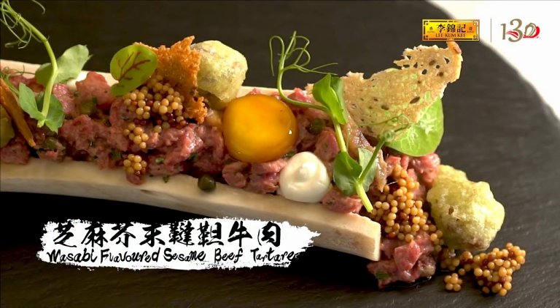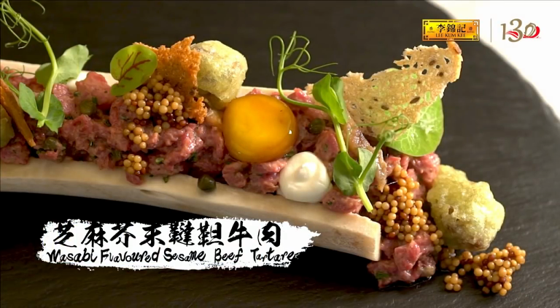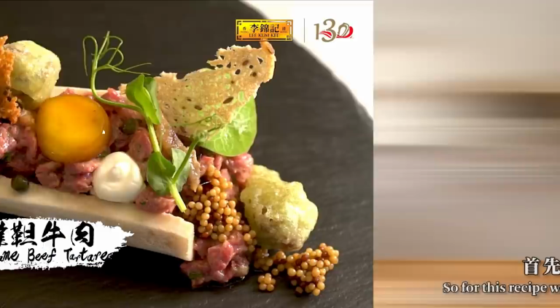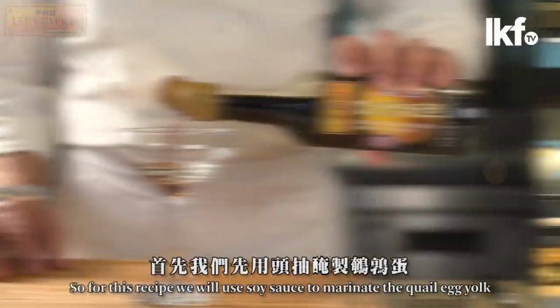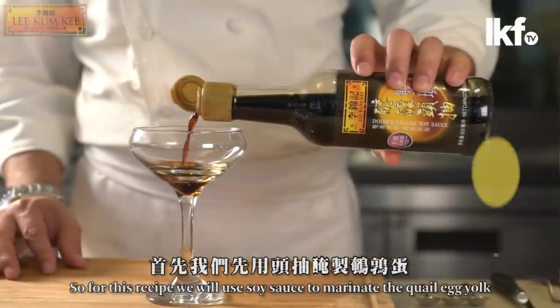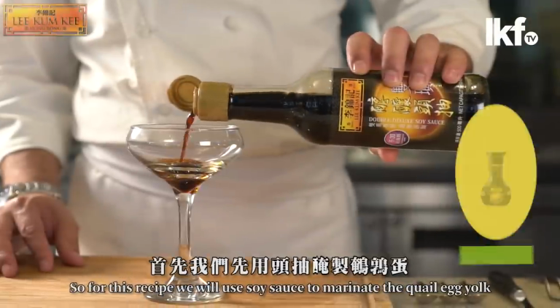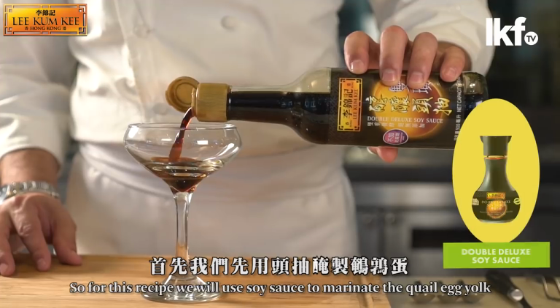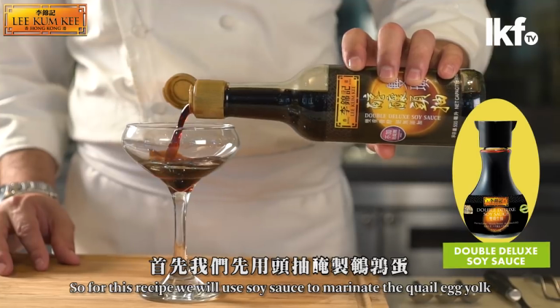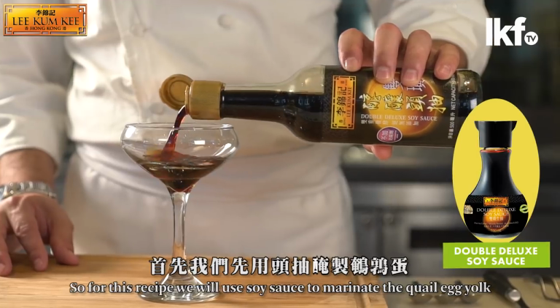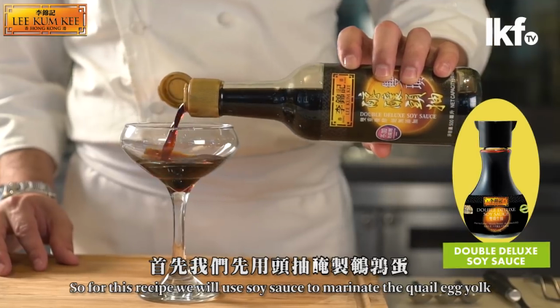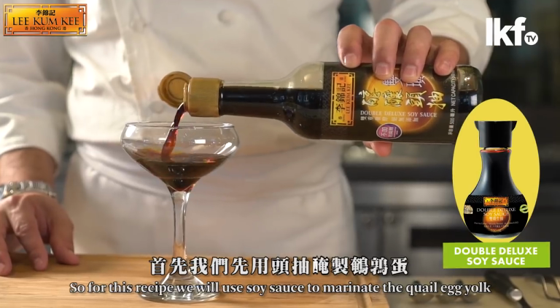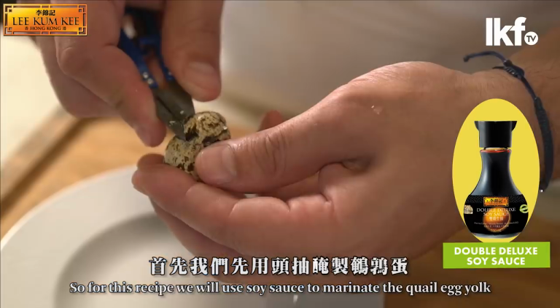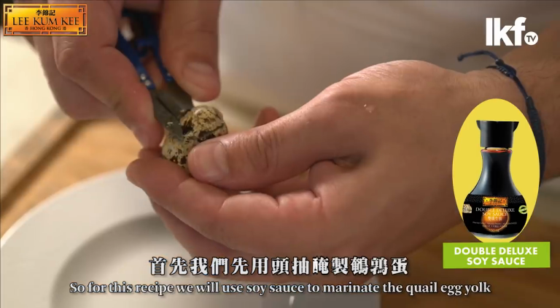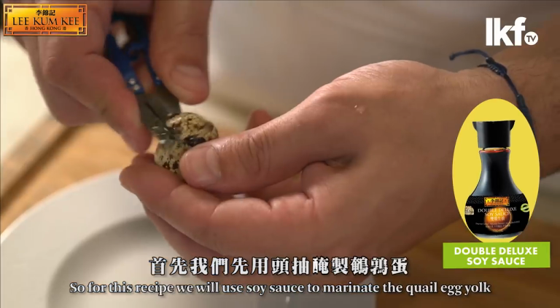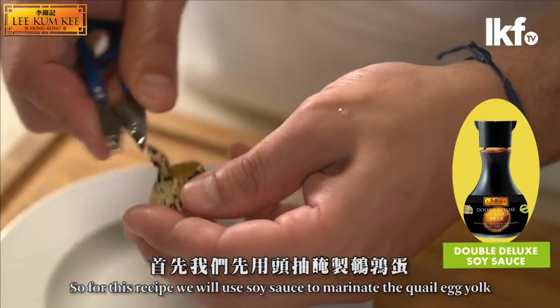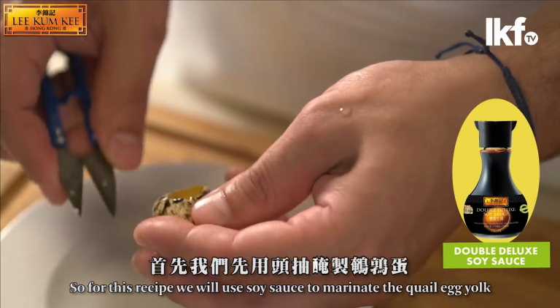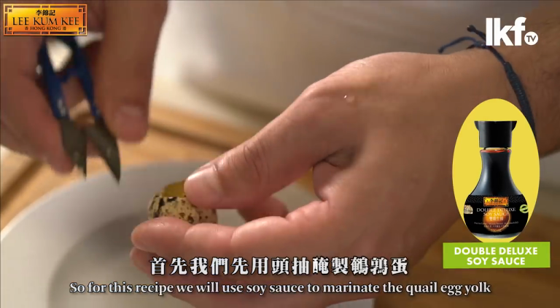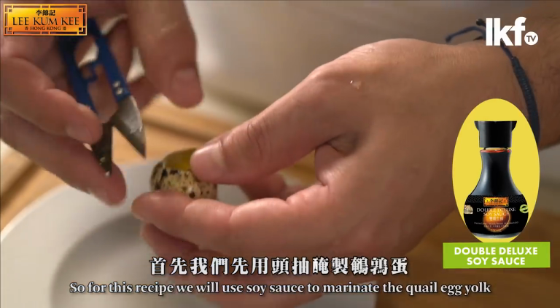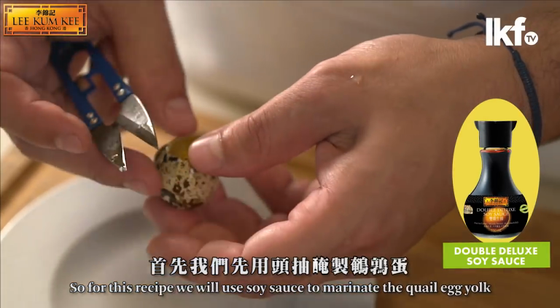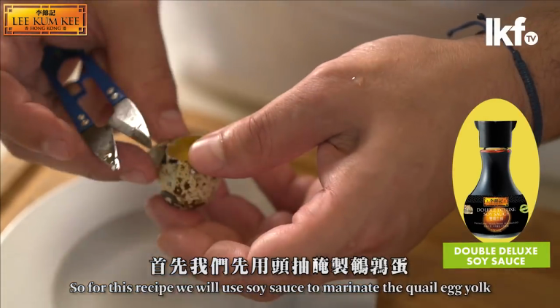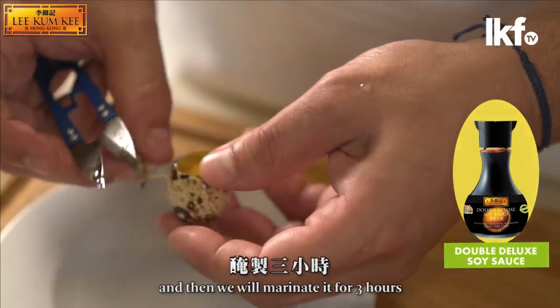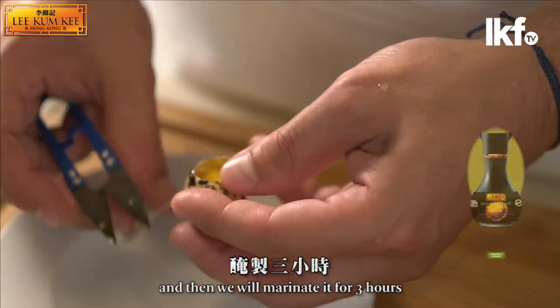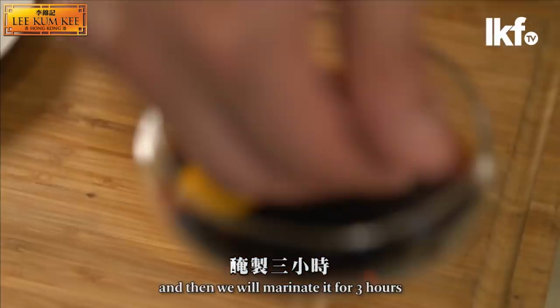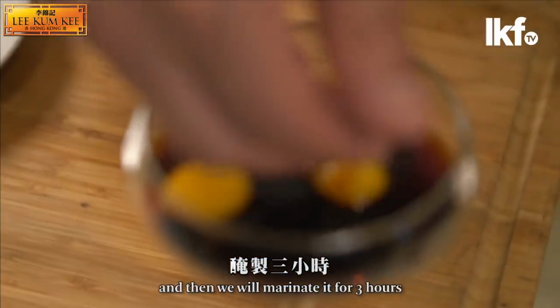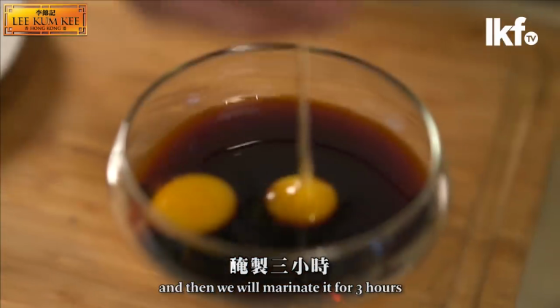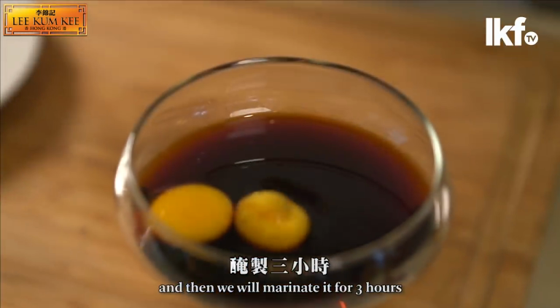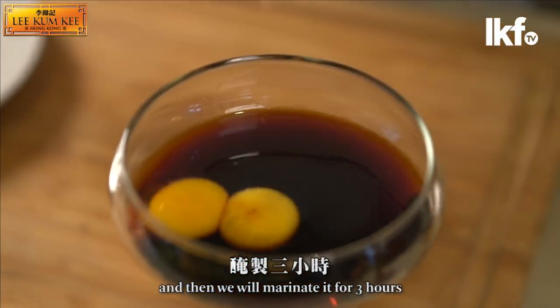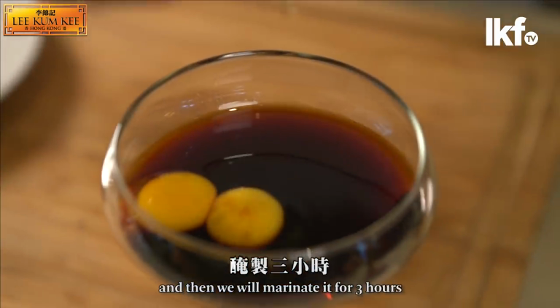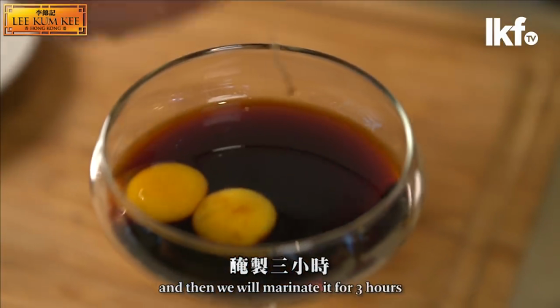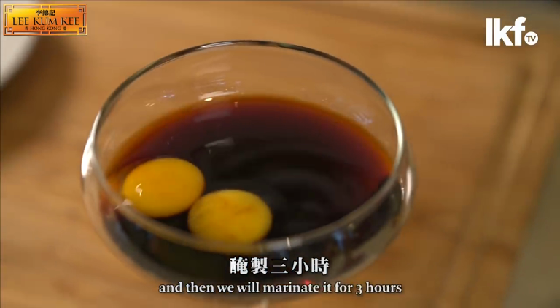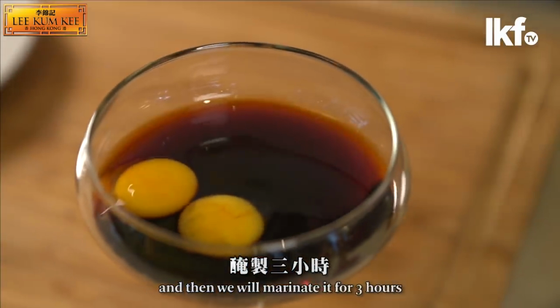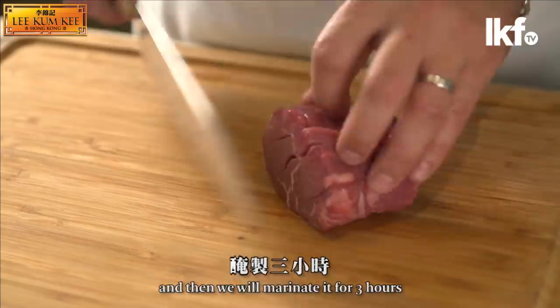For this recipe we will use soy sauce to marinate the wild egg yolk, and we will keep marinating for three hours.